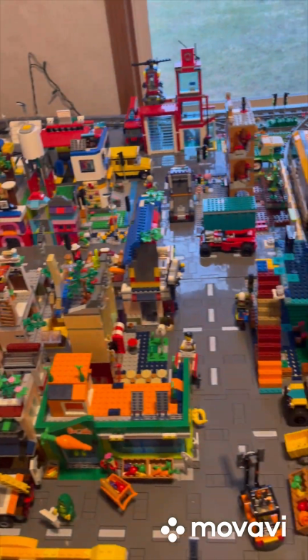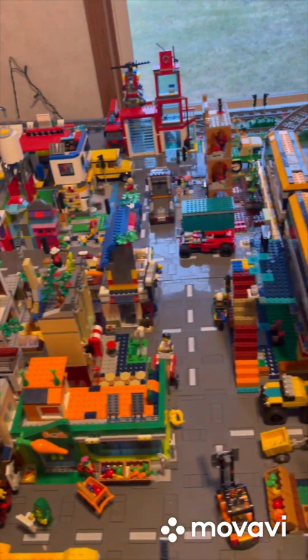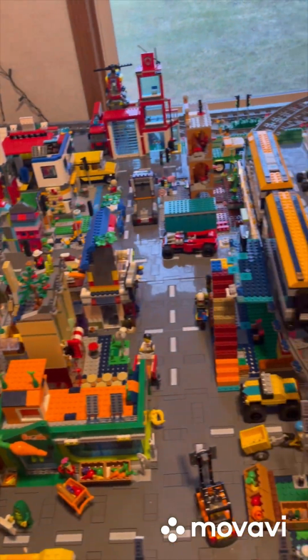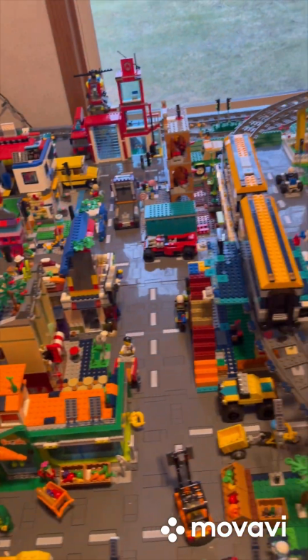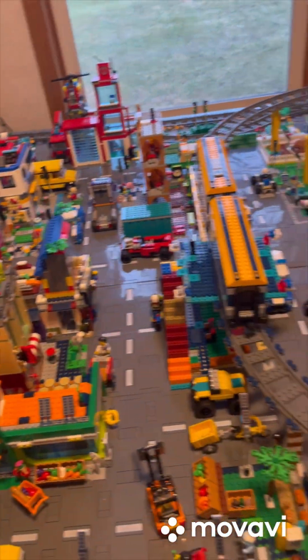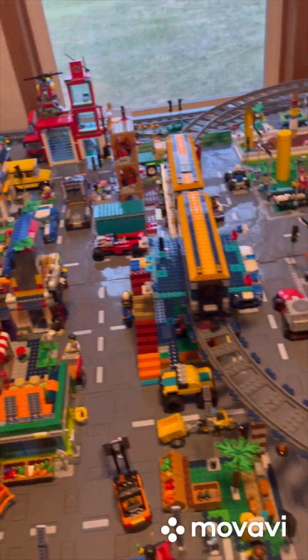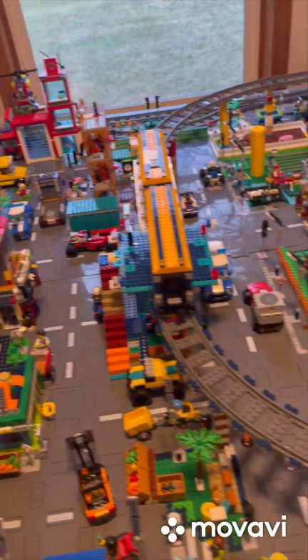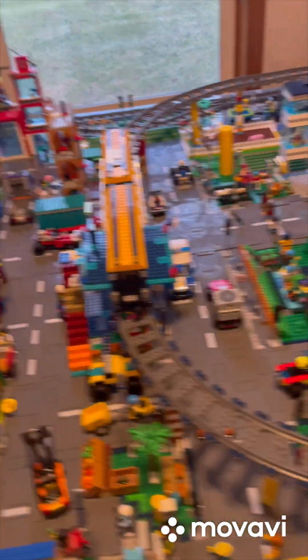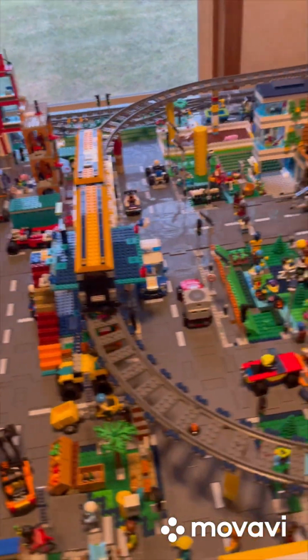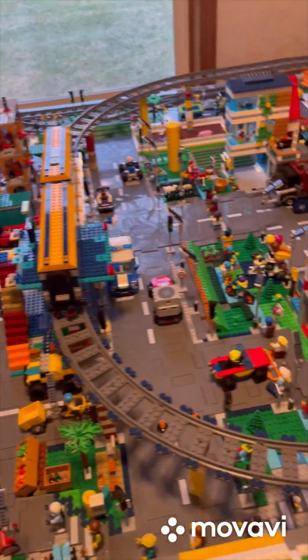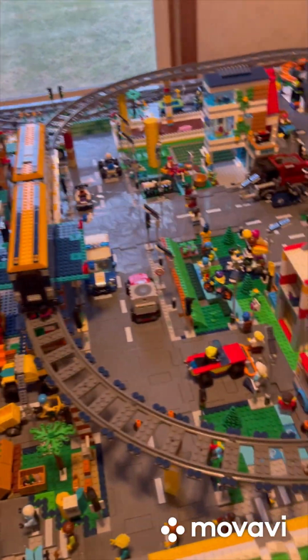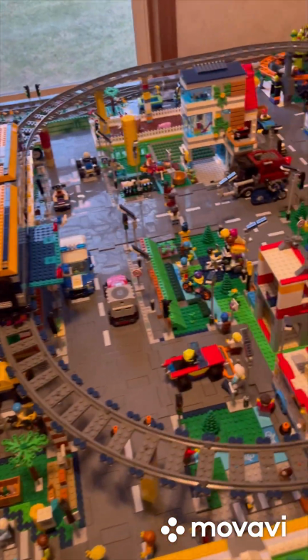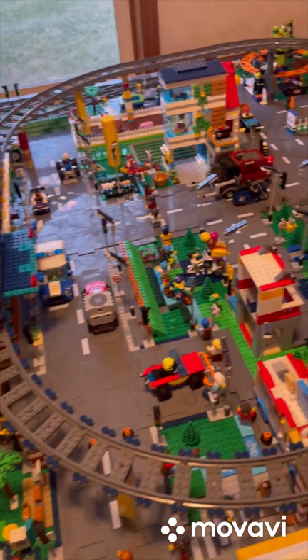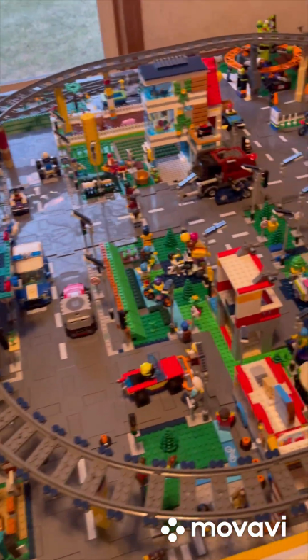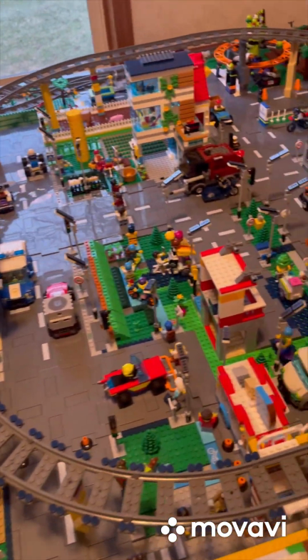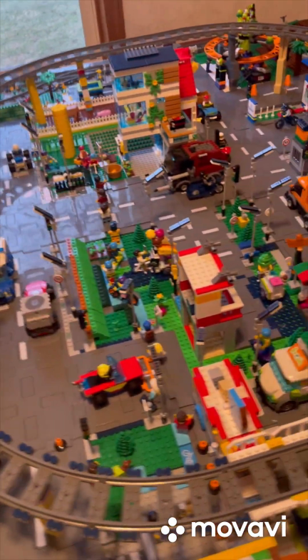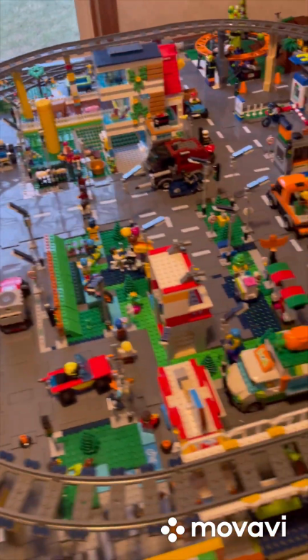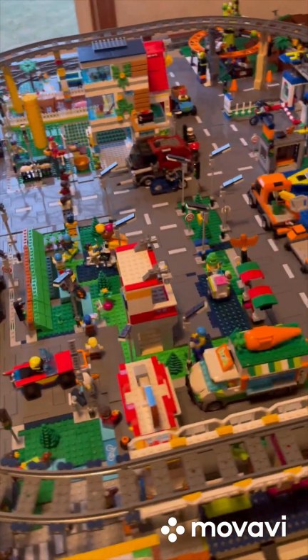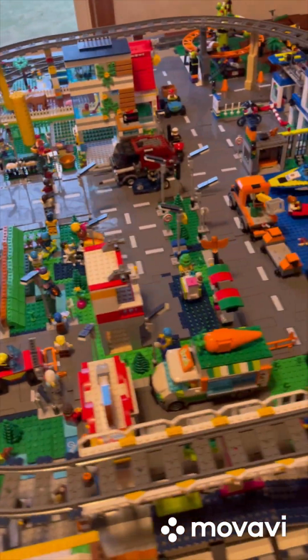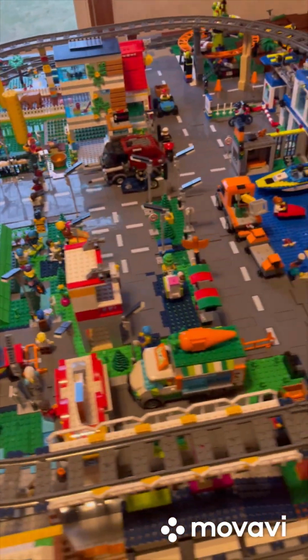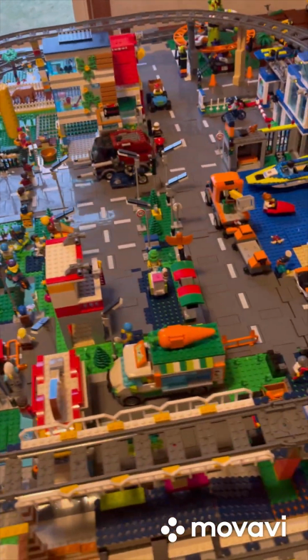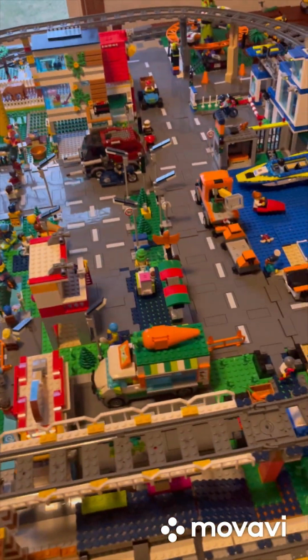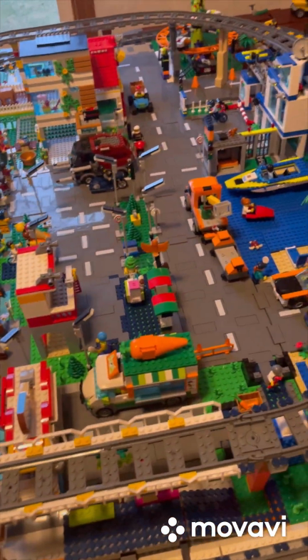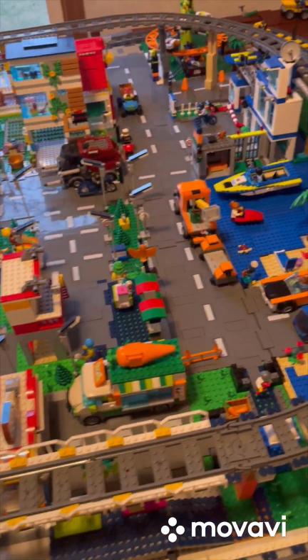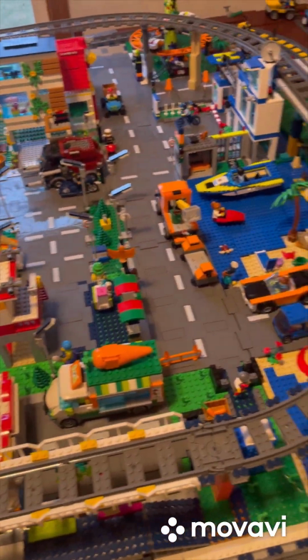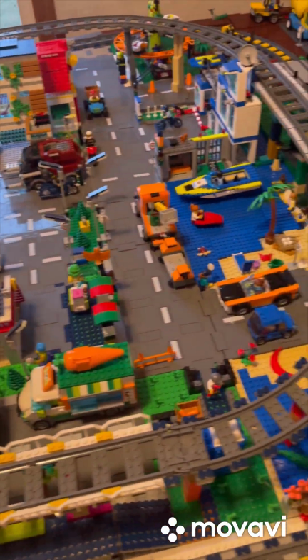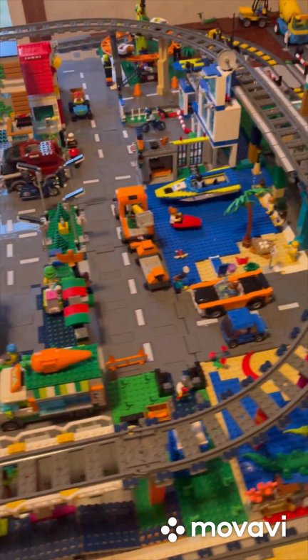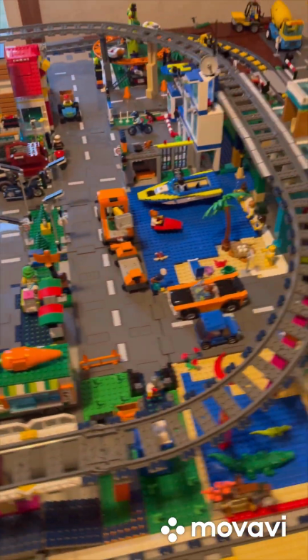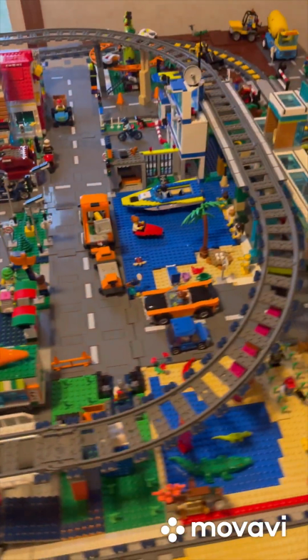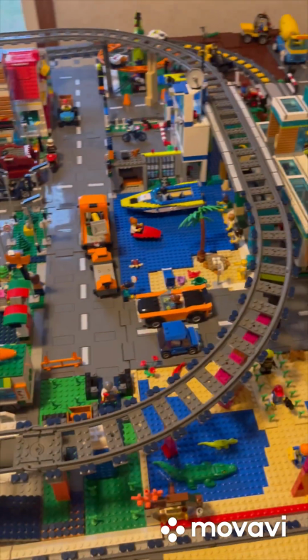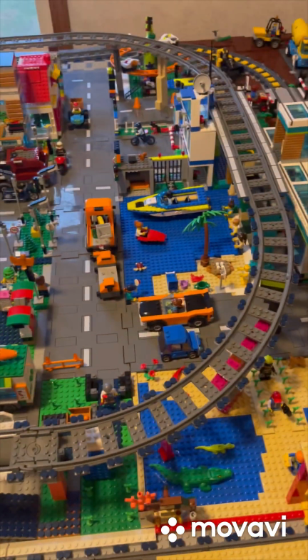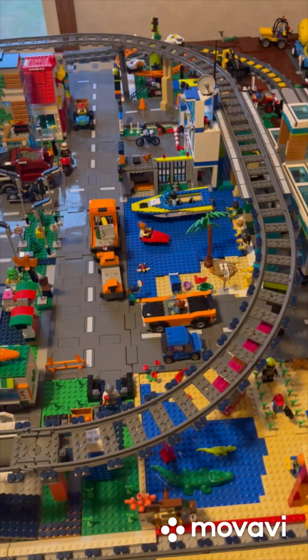Hi, DJ Meyer here. Today we're going to be talking about the Lego City updates.